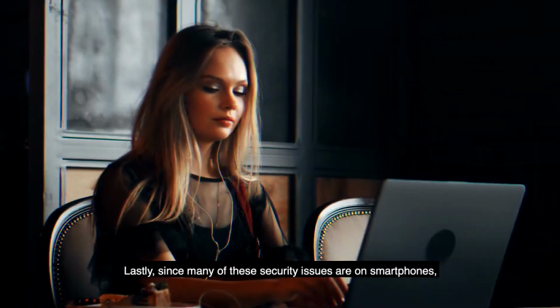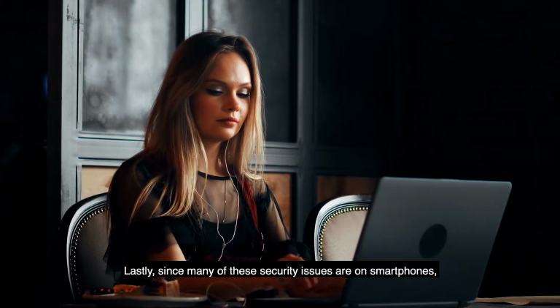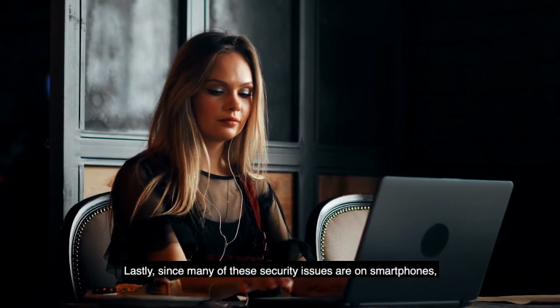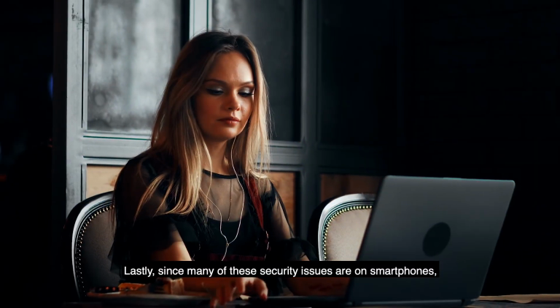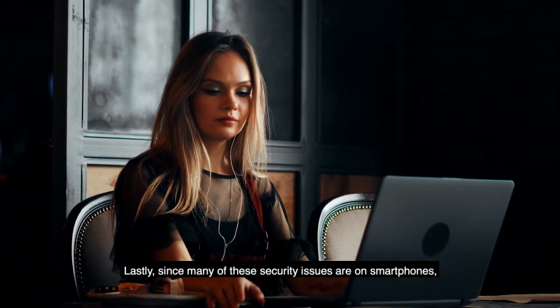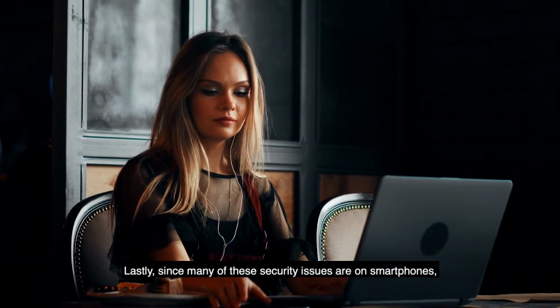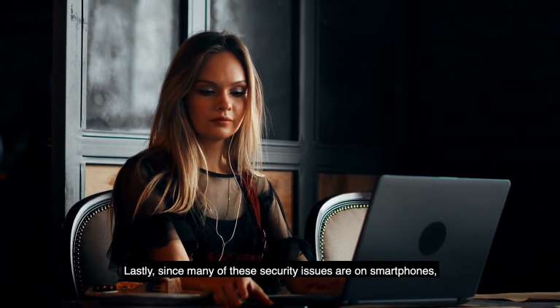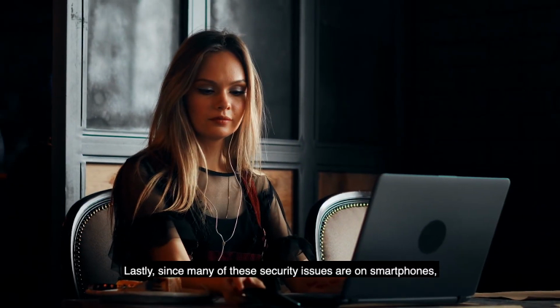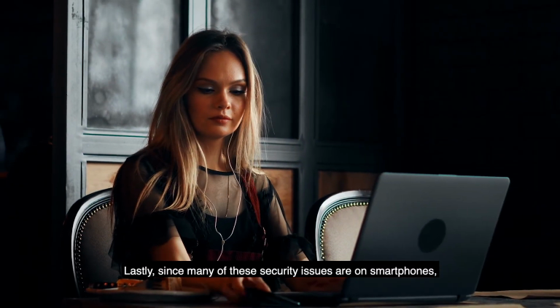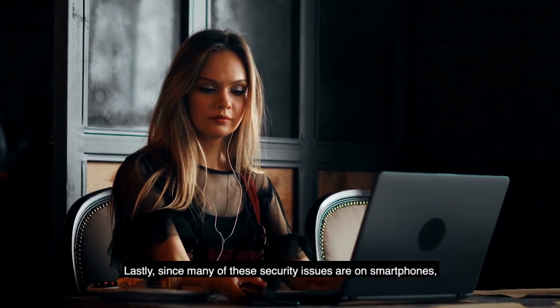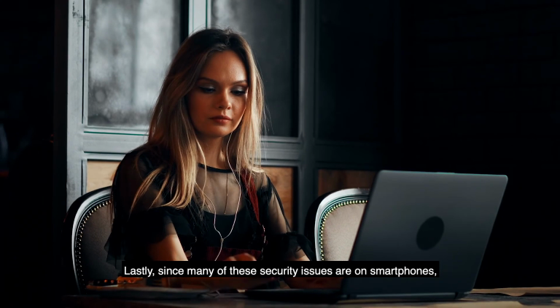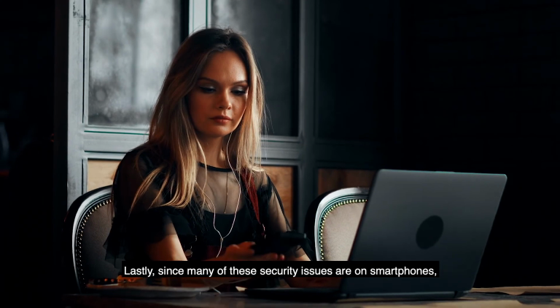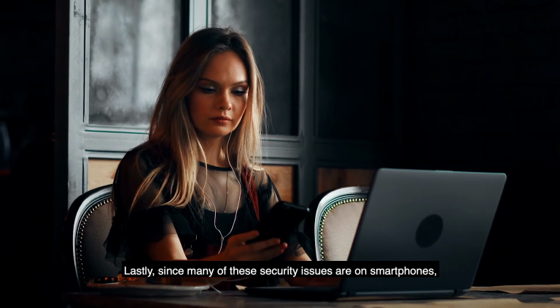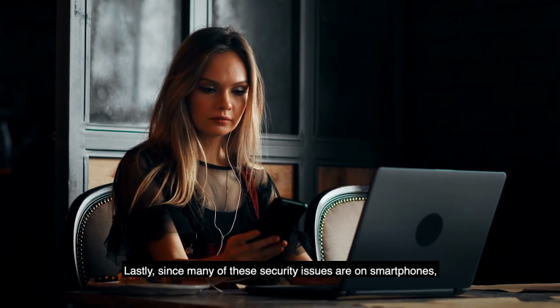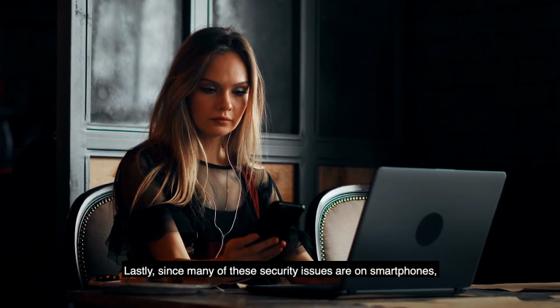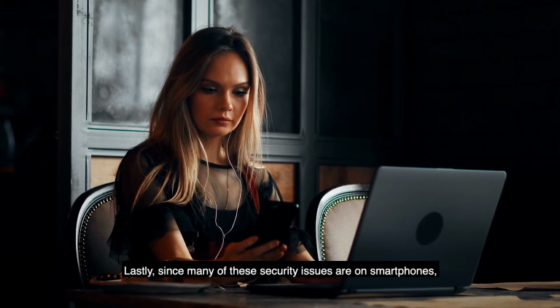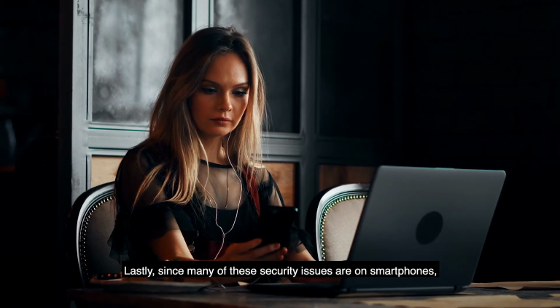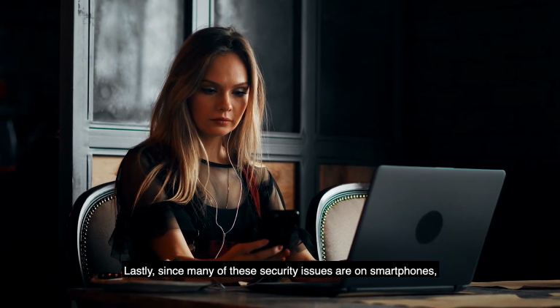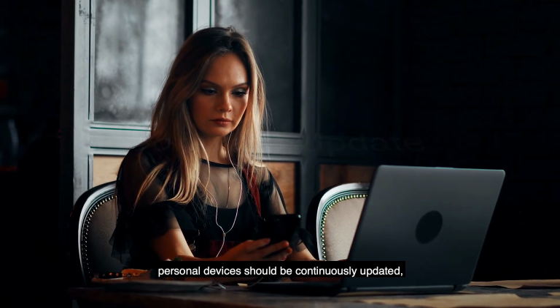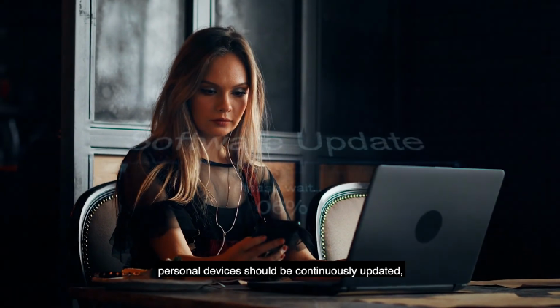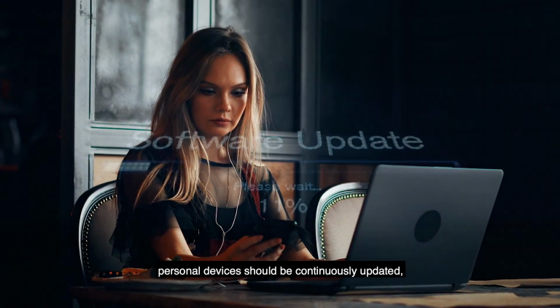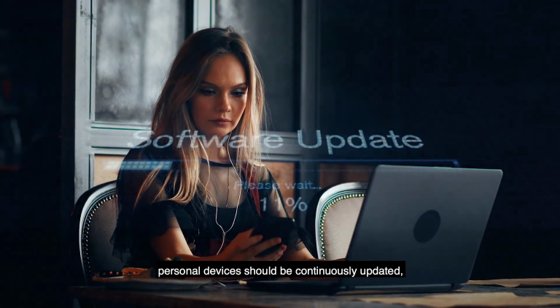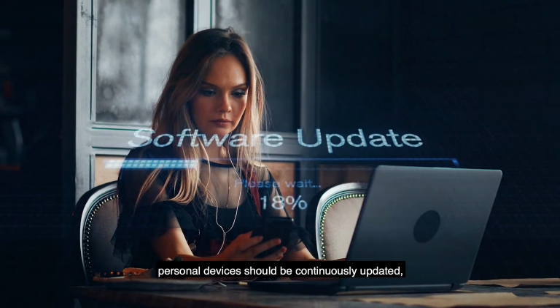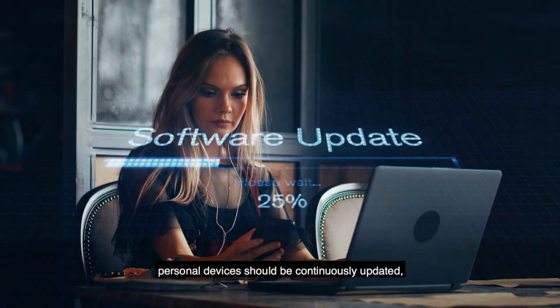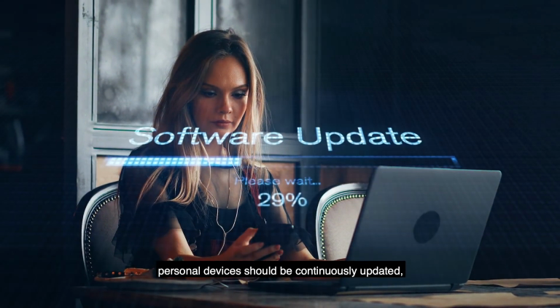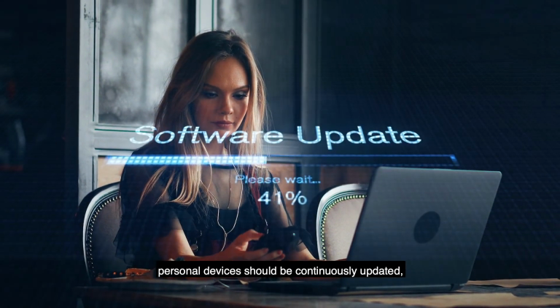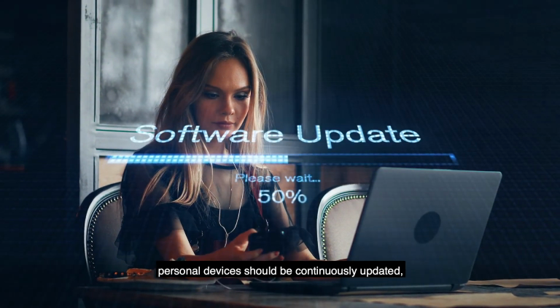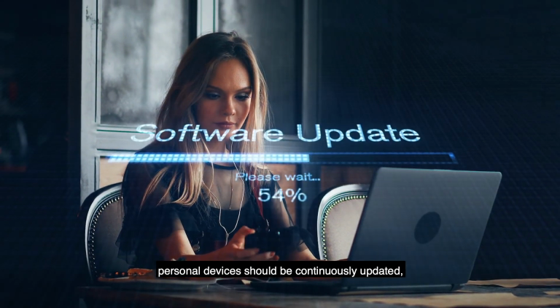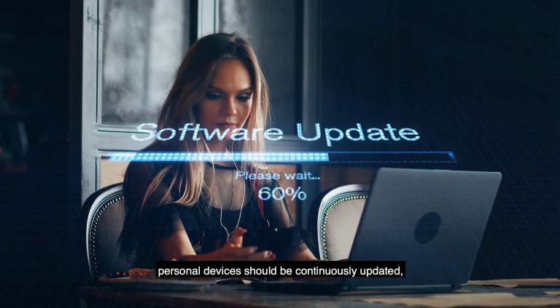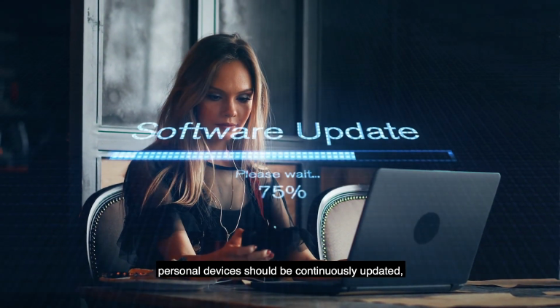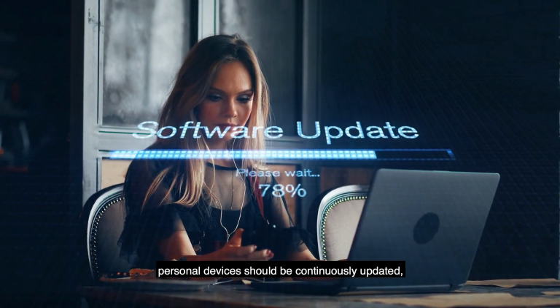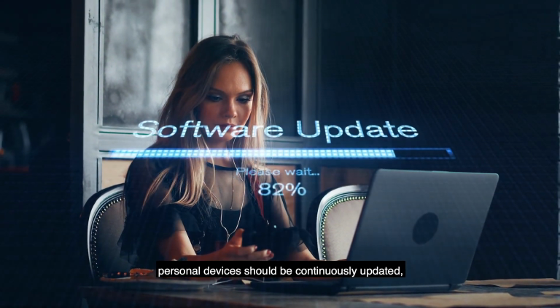Lastly, since many of these security issues are on smartphones, personal devices should be continuously updated, and IT management should ensure proper protections are in place on company-issued devices.